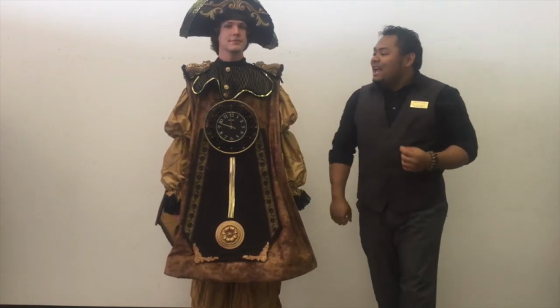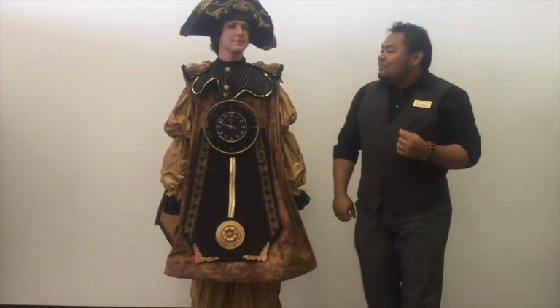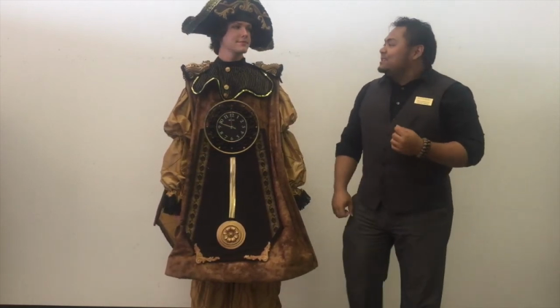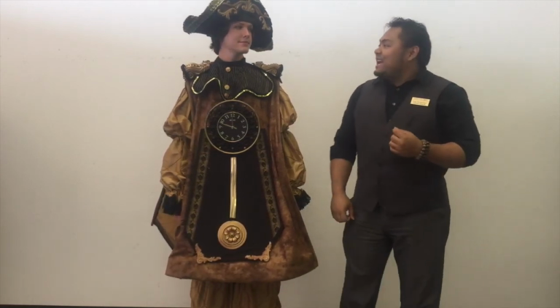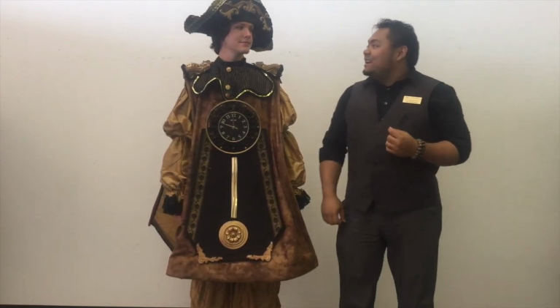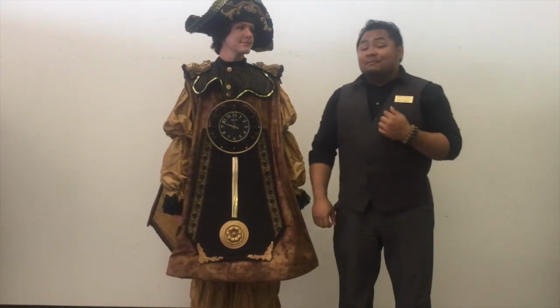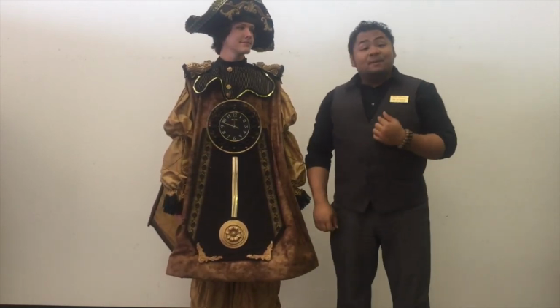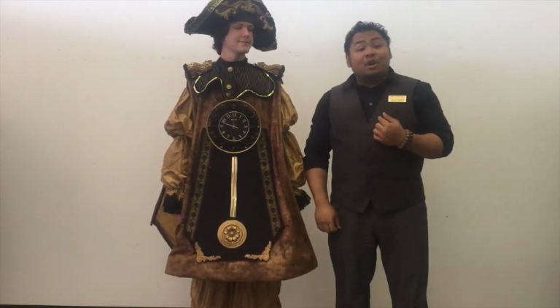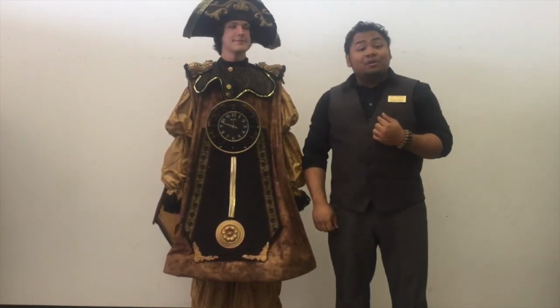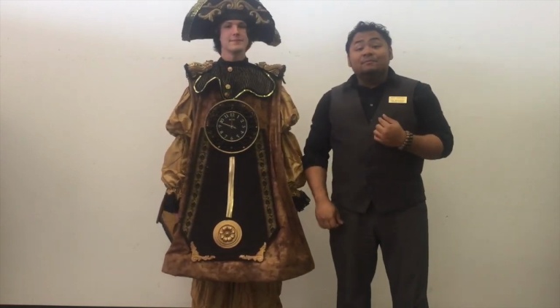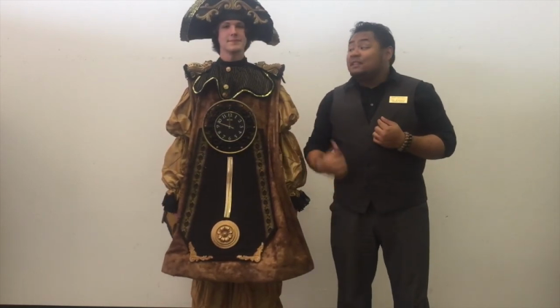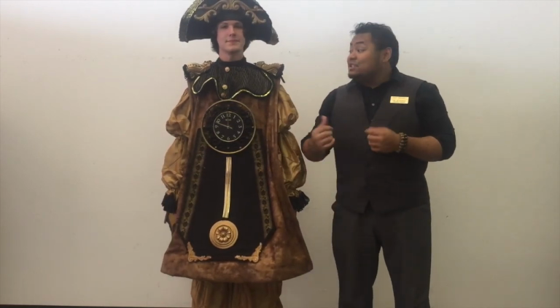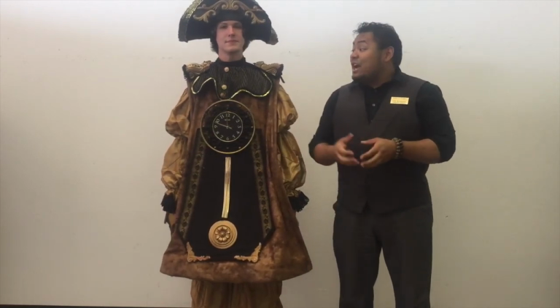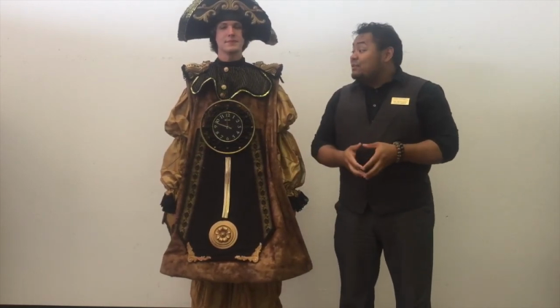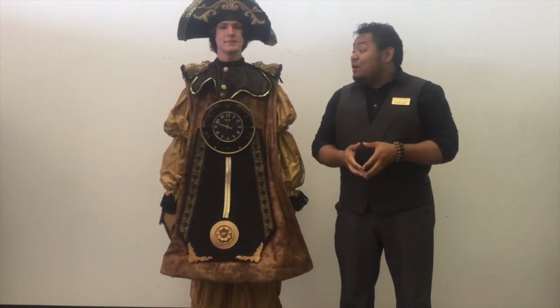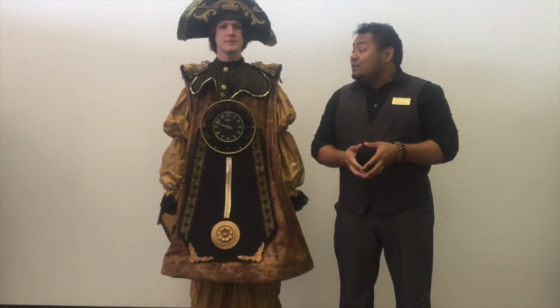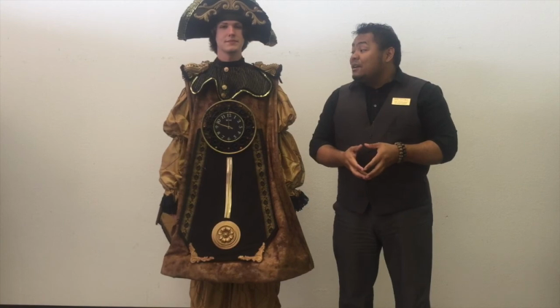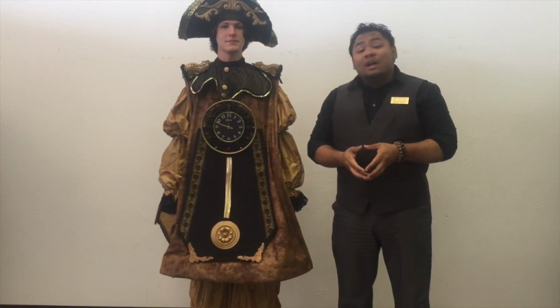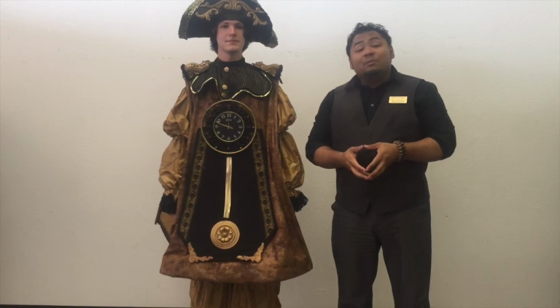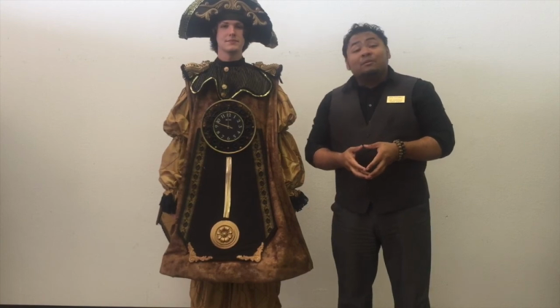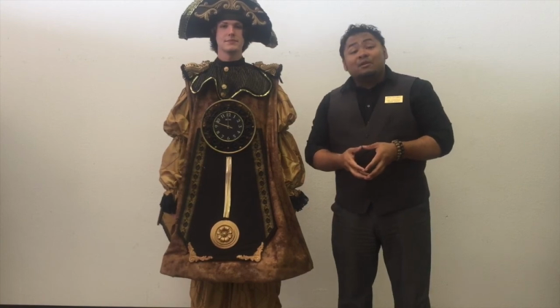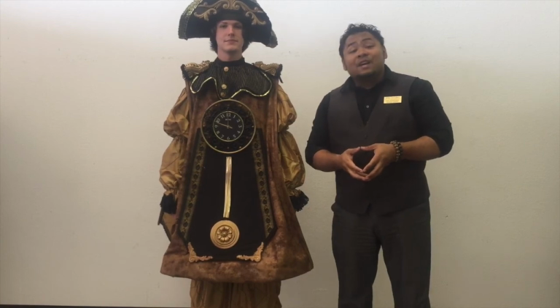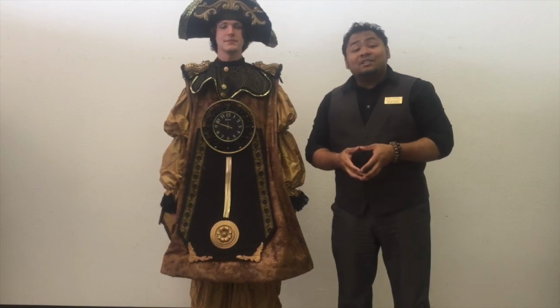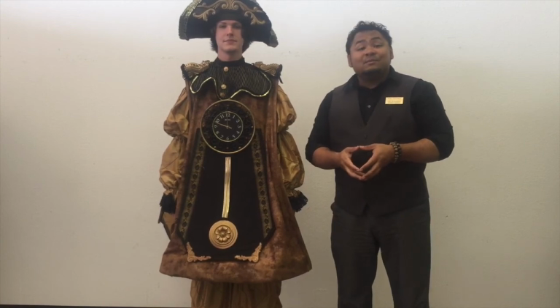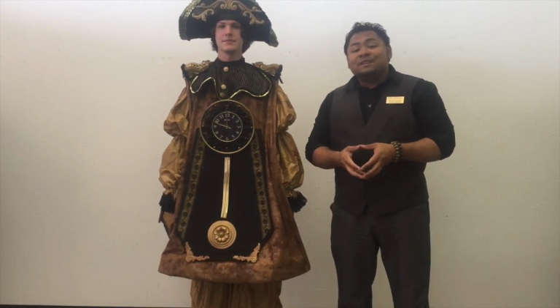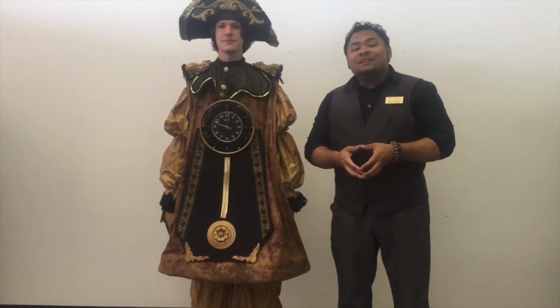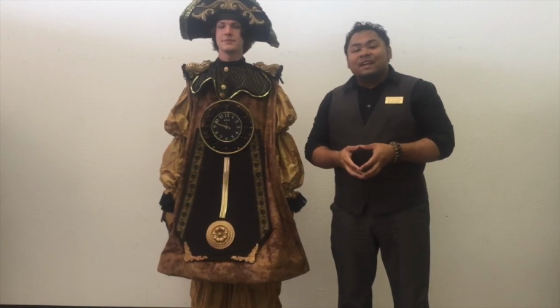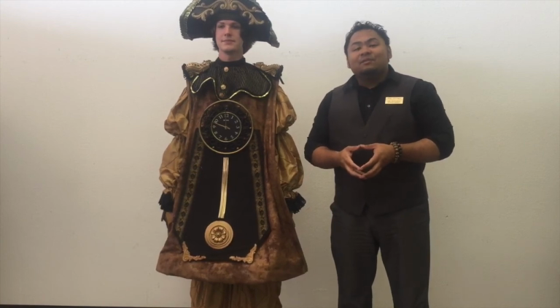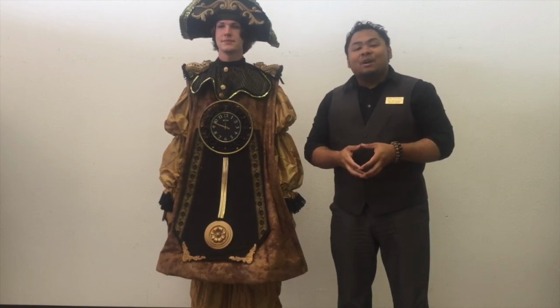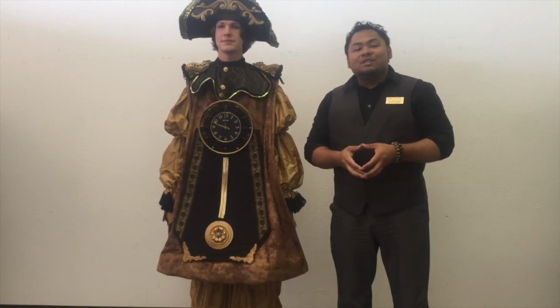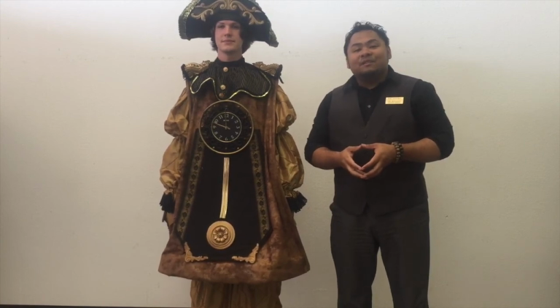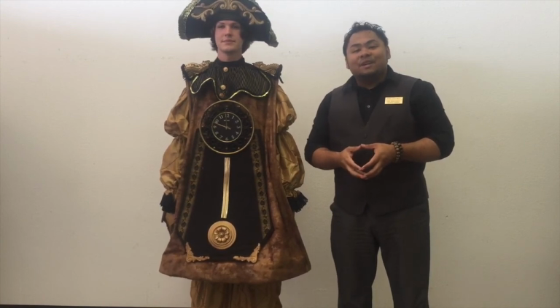Once again I'm Dan Bernardo. This is Jonathan Martin and we're with Rose Costumes. Thank you for watching our video.